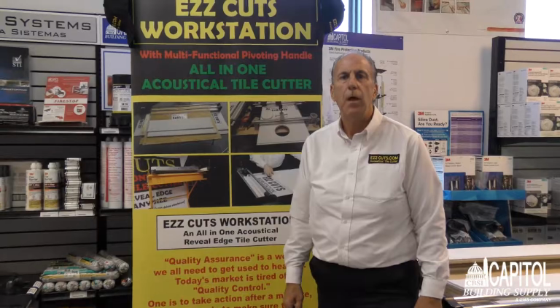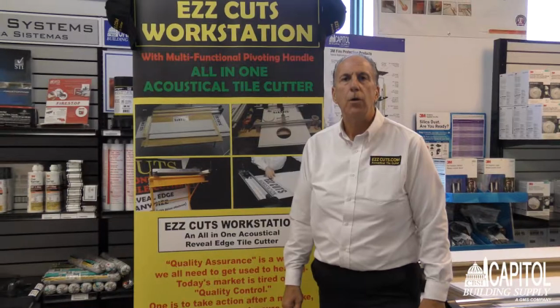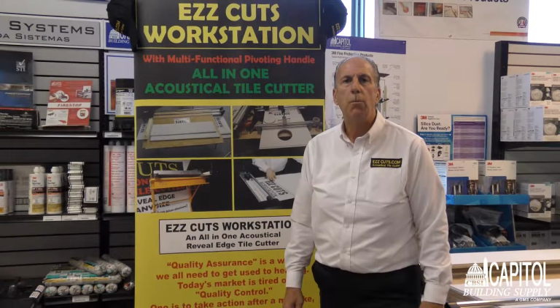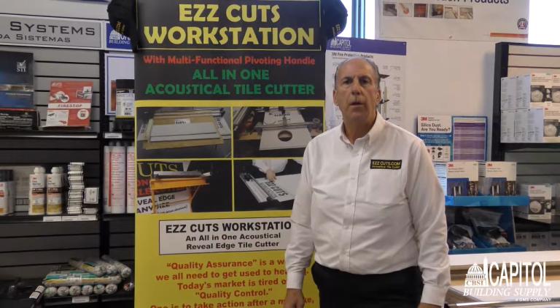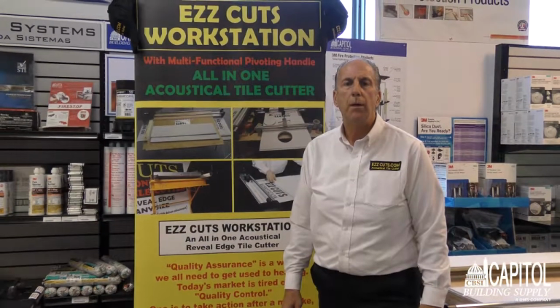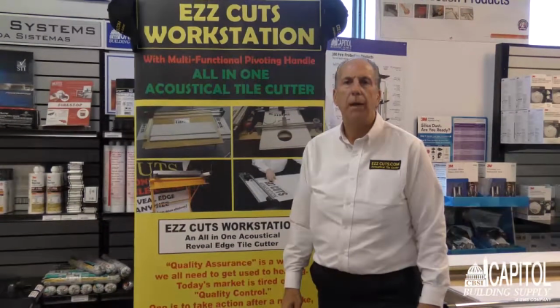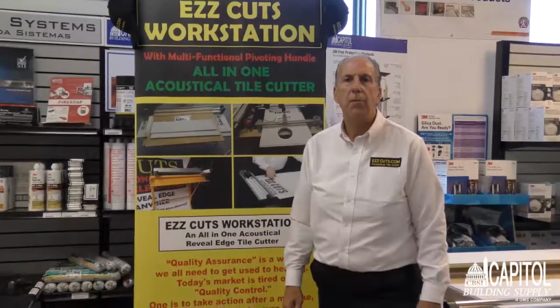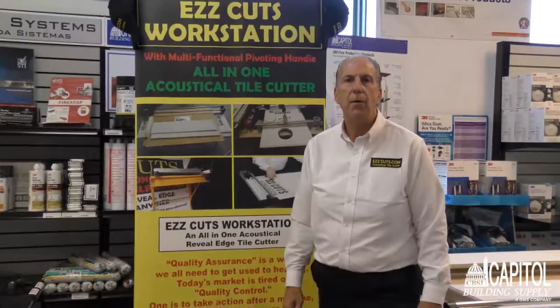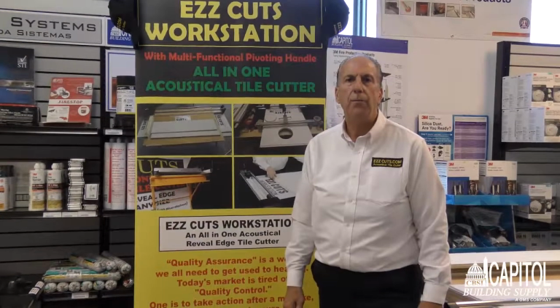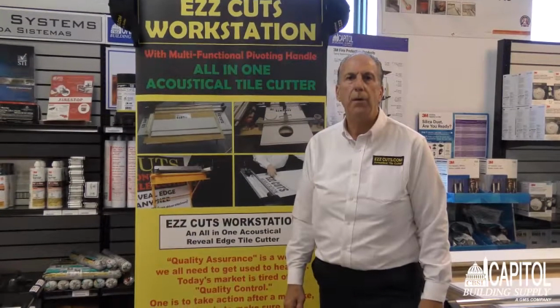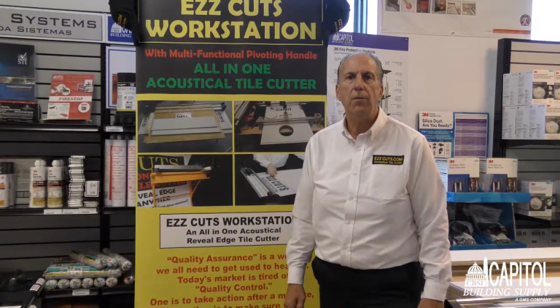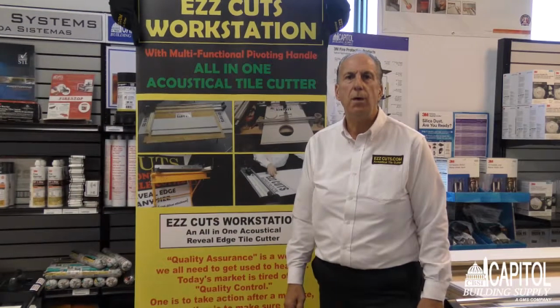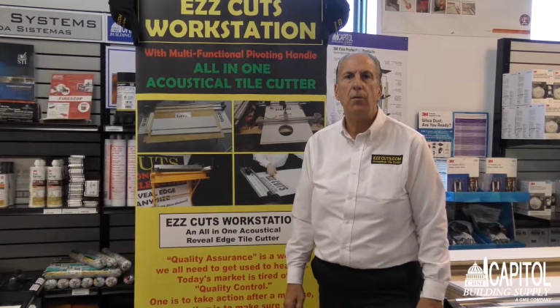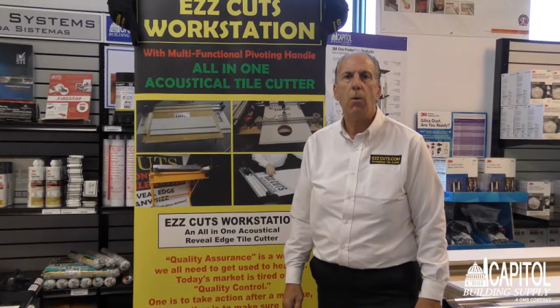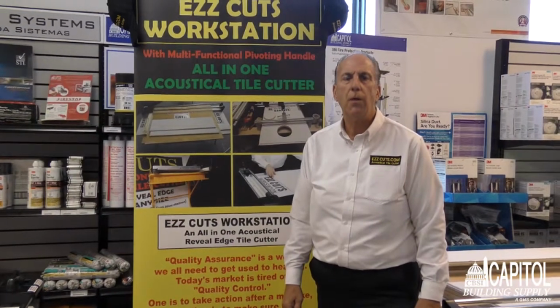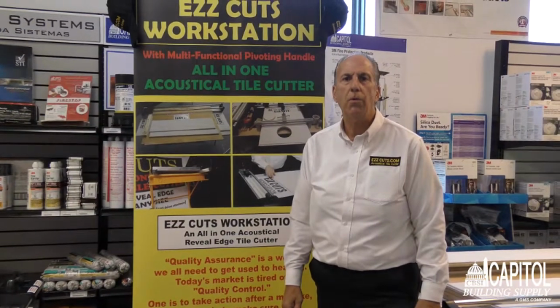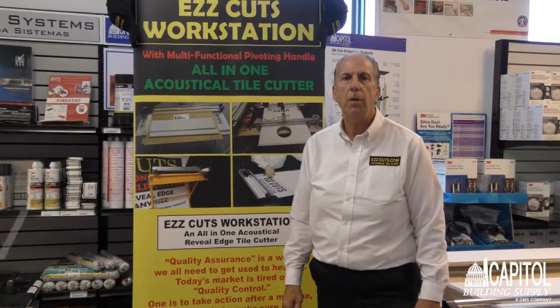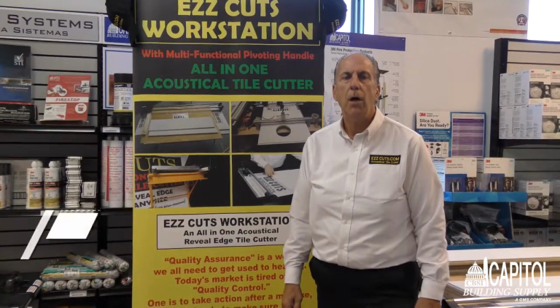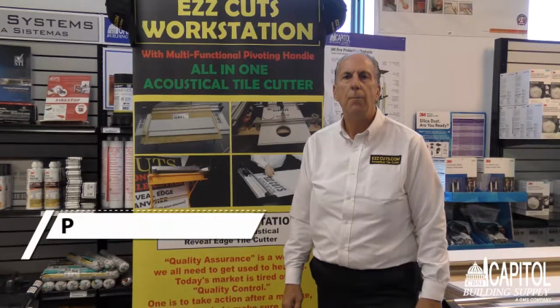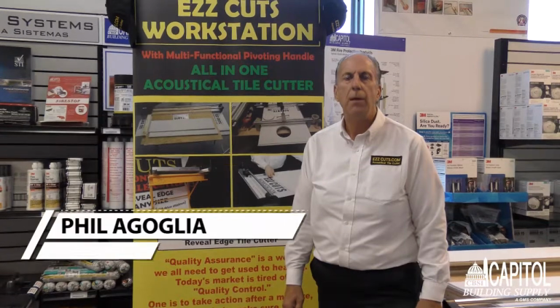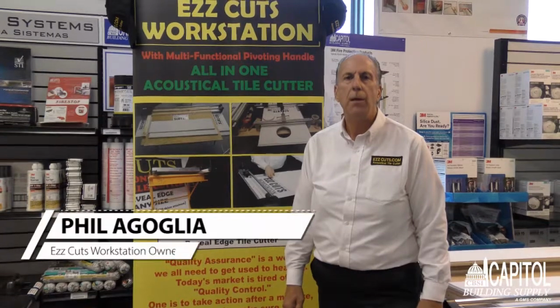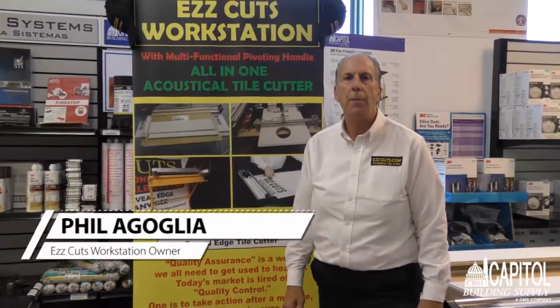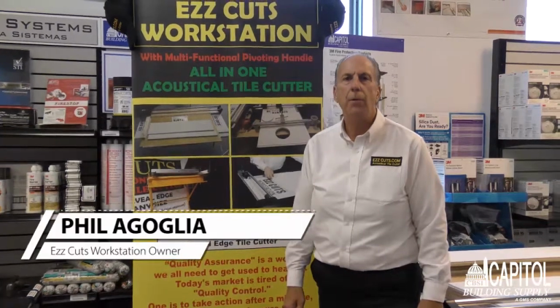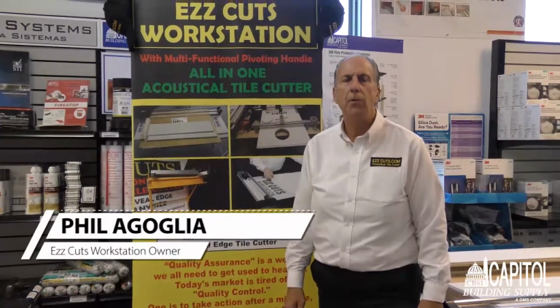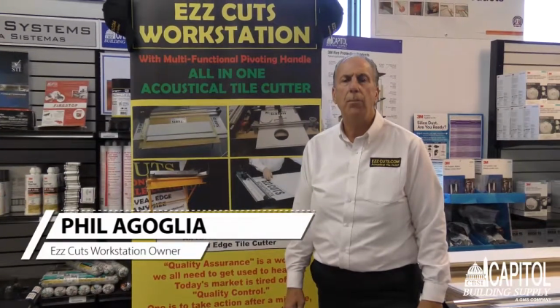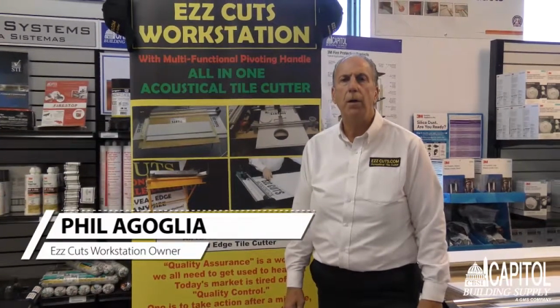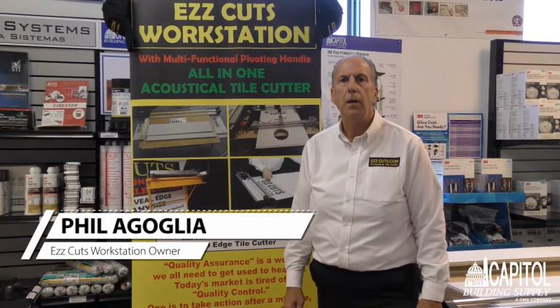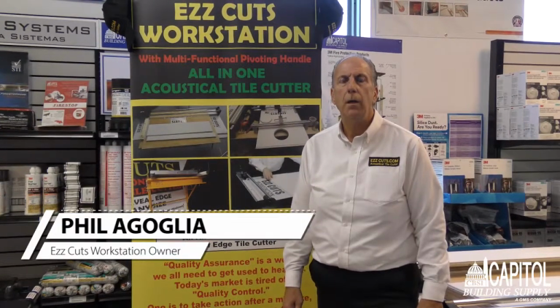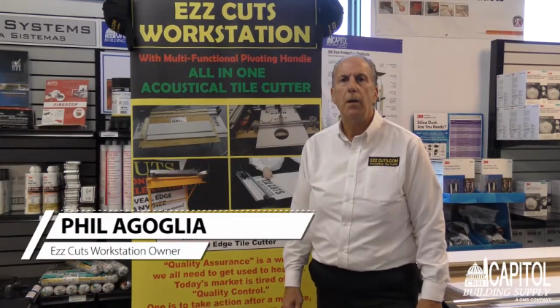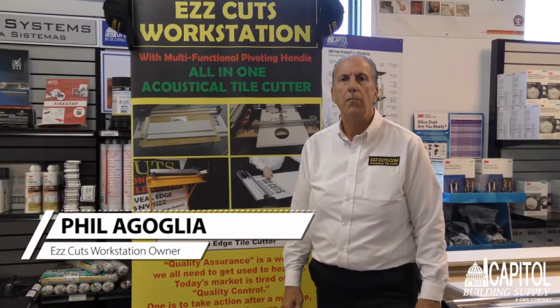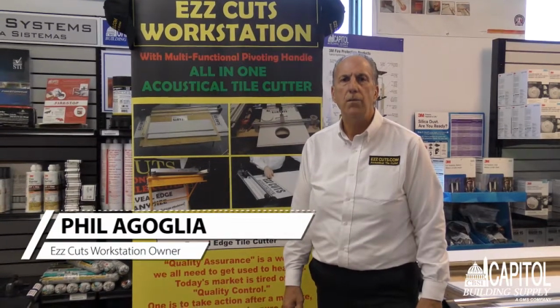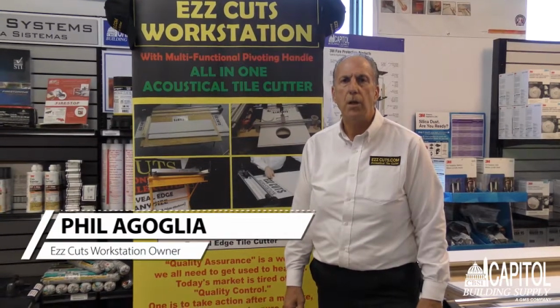Good morning. My name is Philip from Easy Cuts Workstation. I'm here at Capital Billings Supply in Virginia.